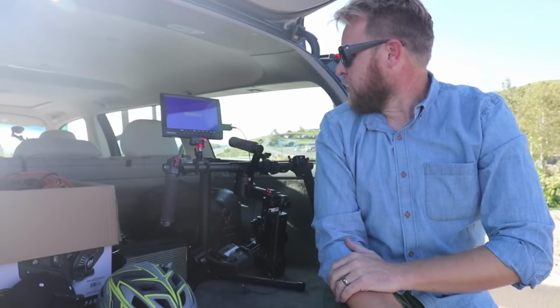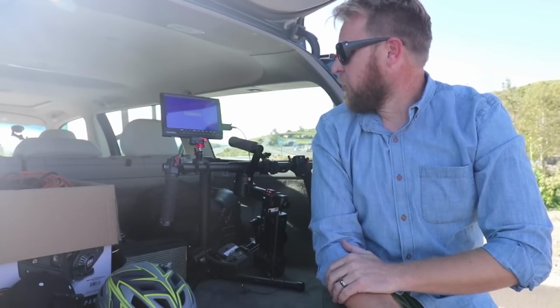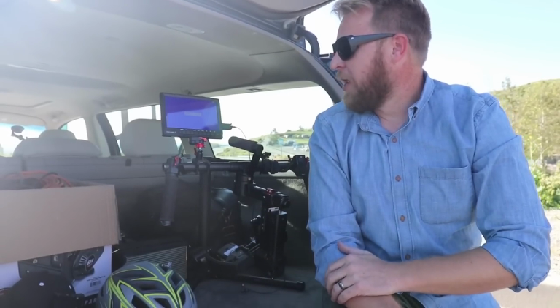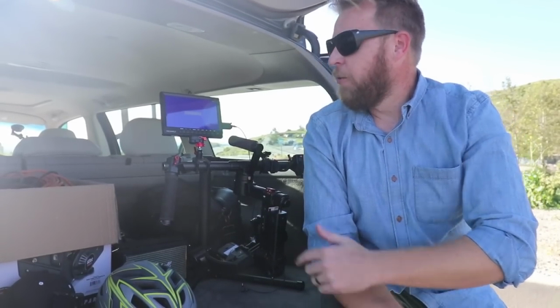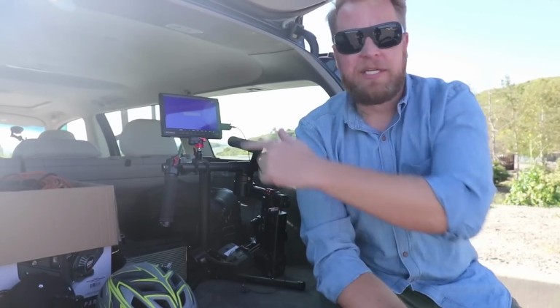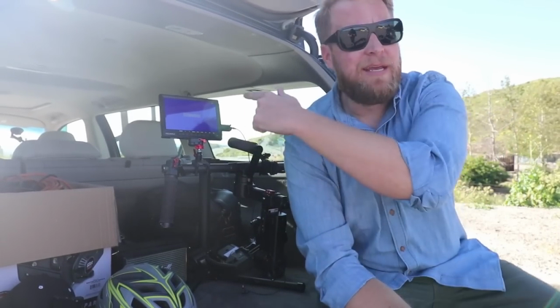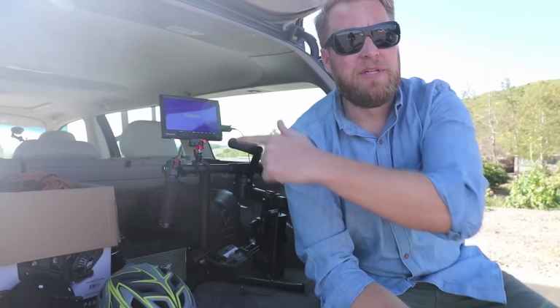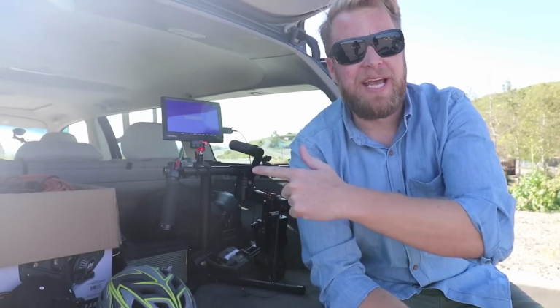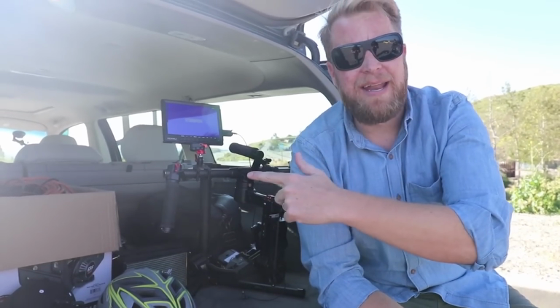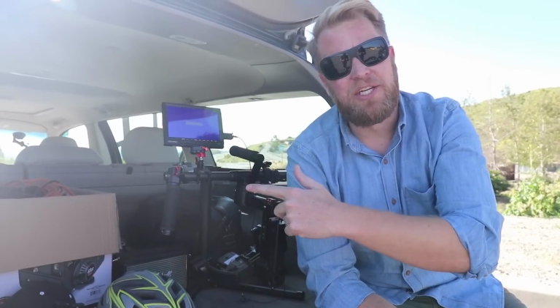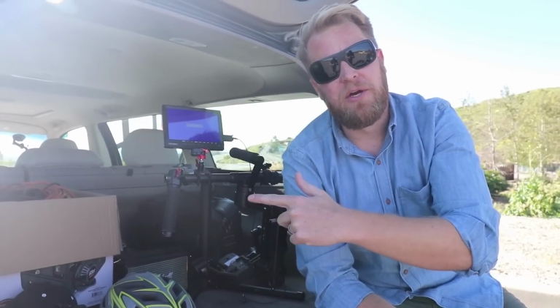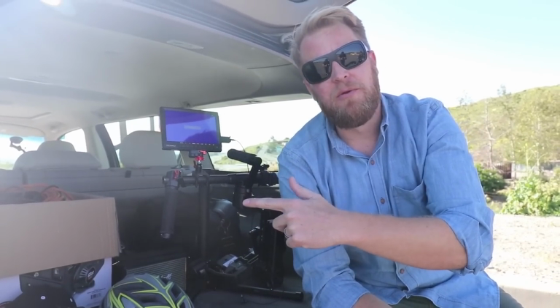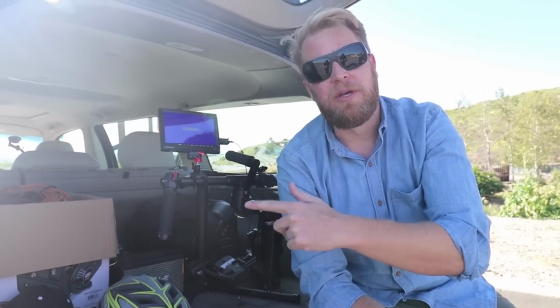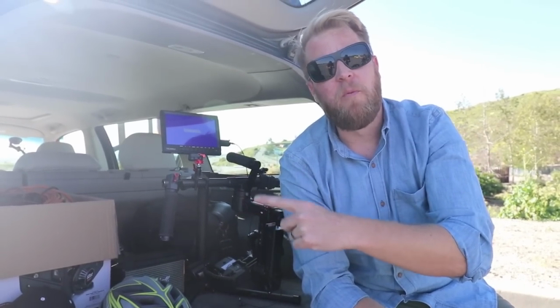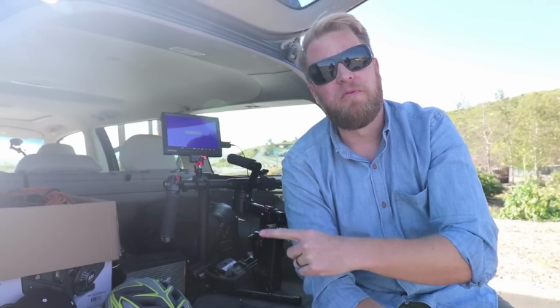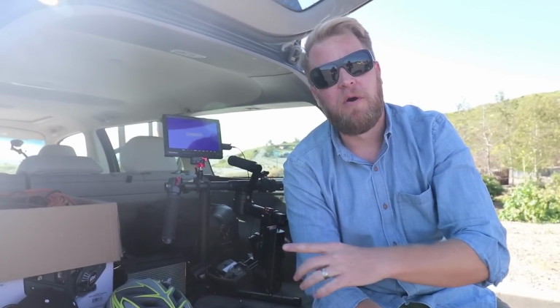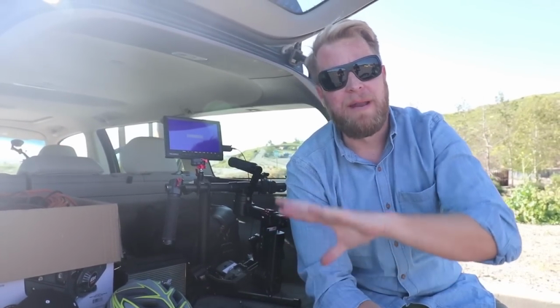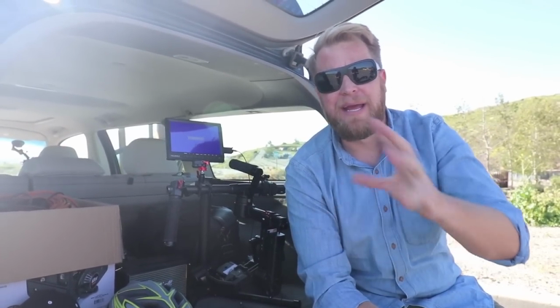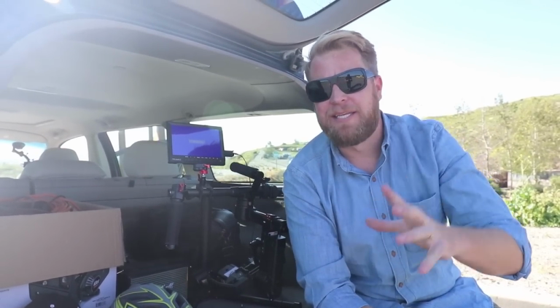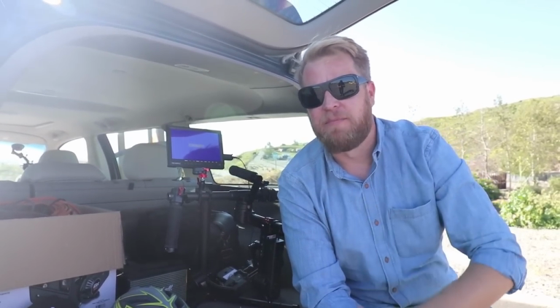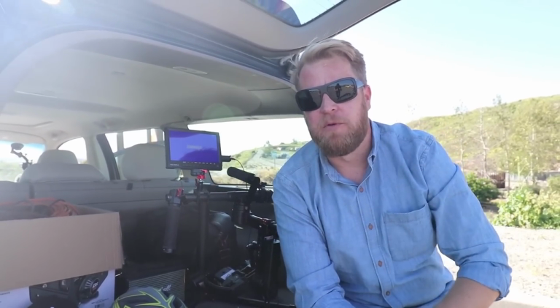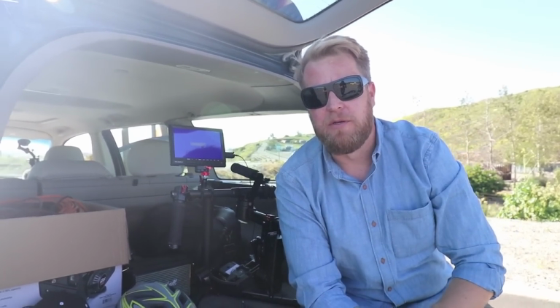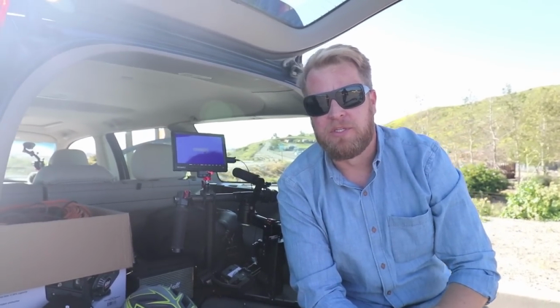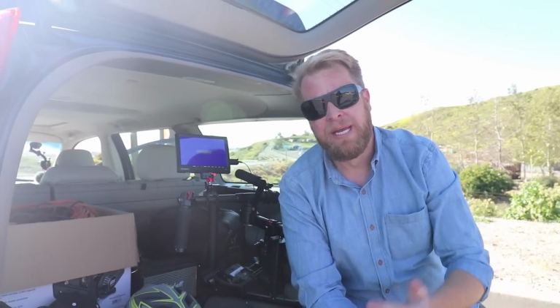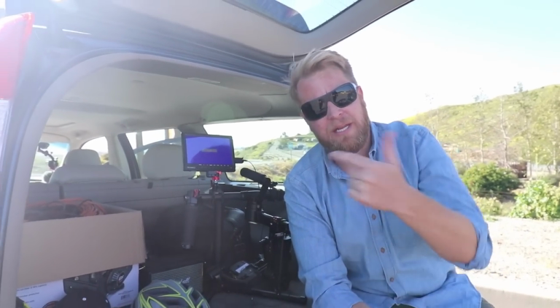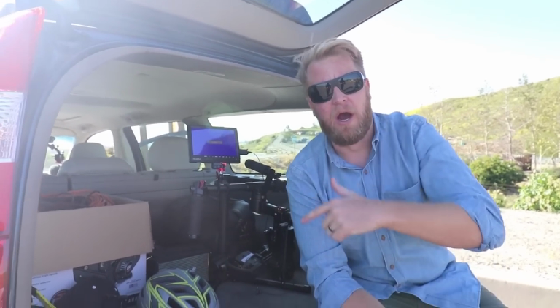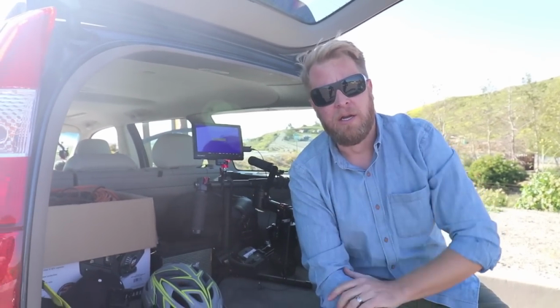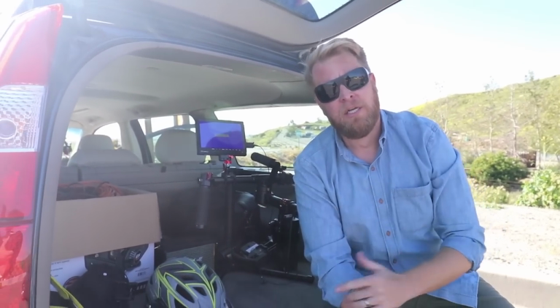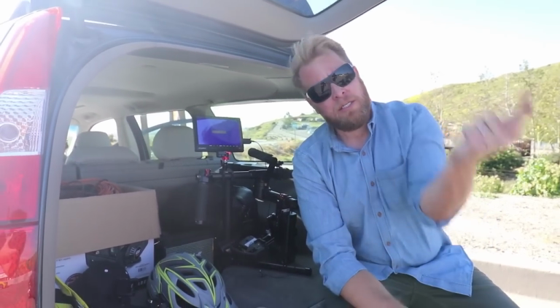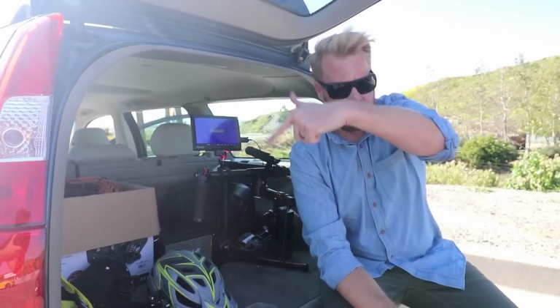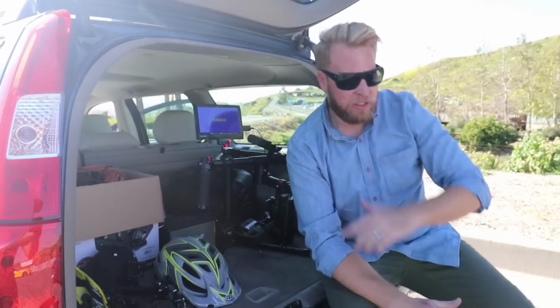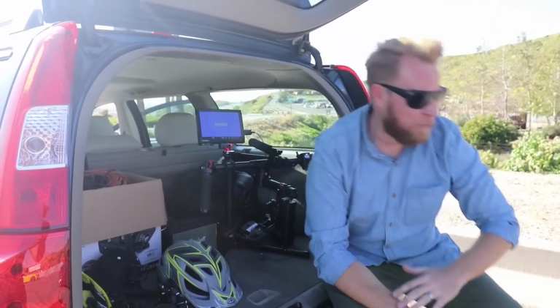So now I want to take you inside and show you the GoPro and mic setup that we use in the car. Let's go.